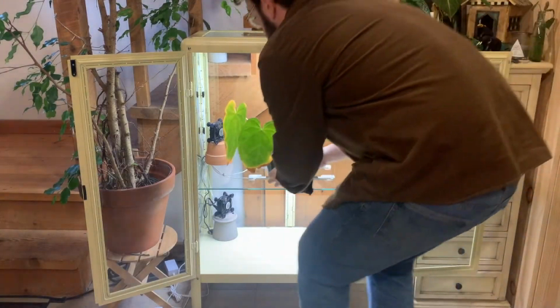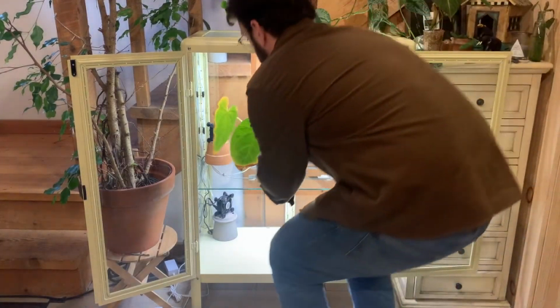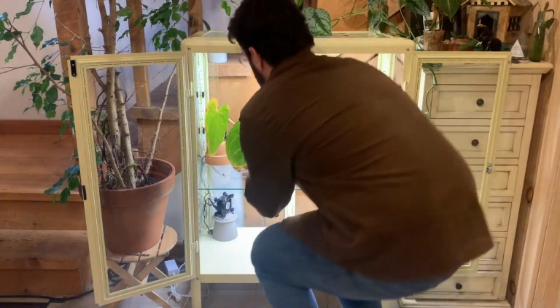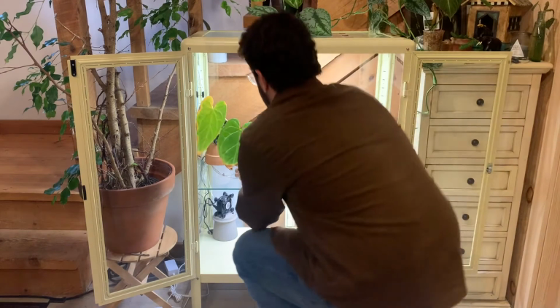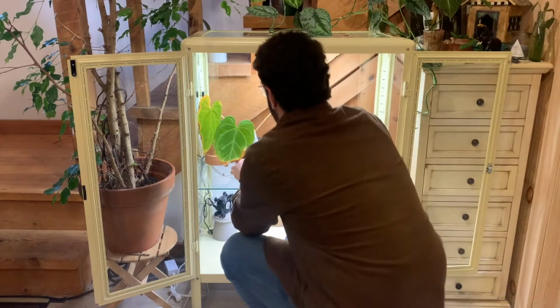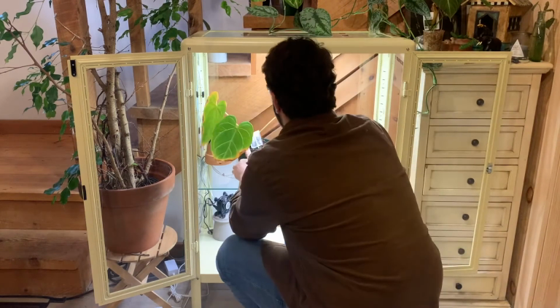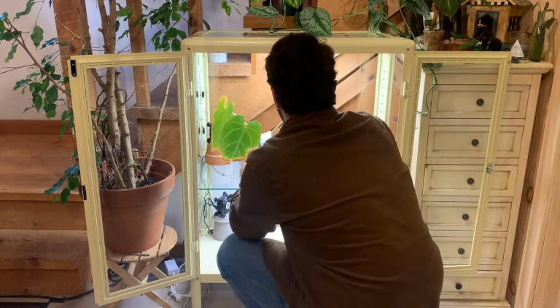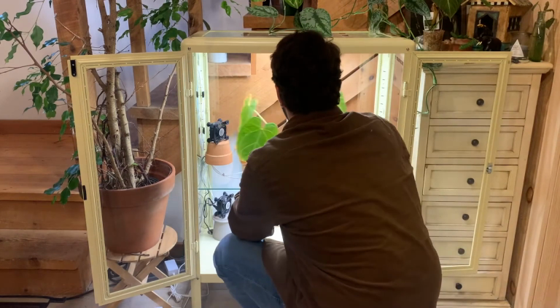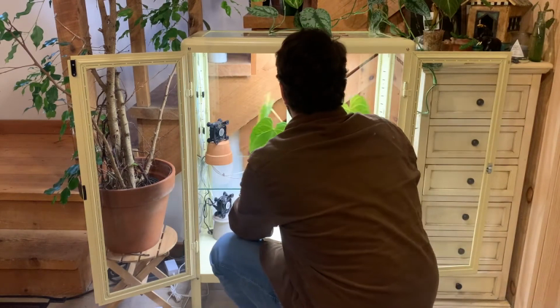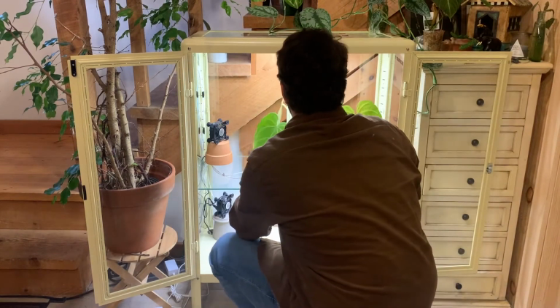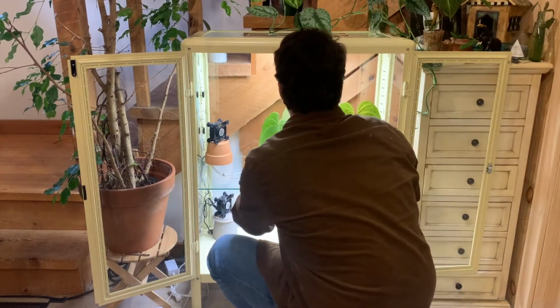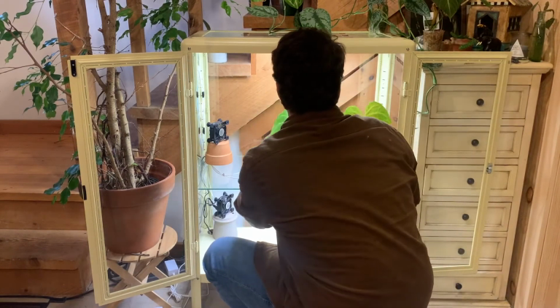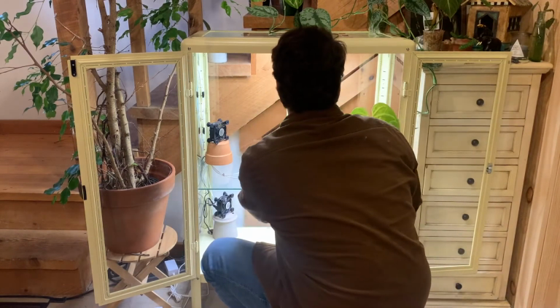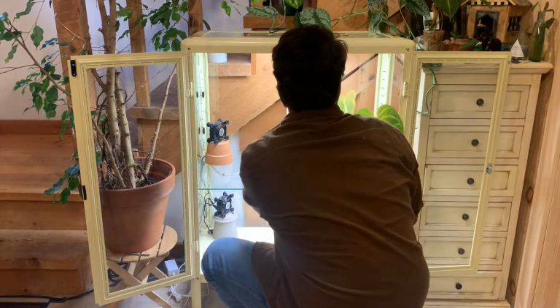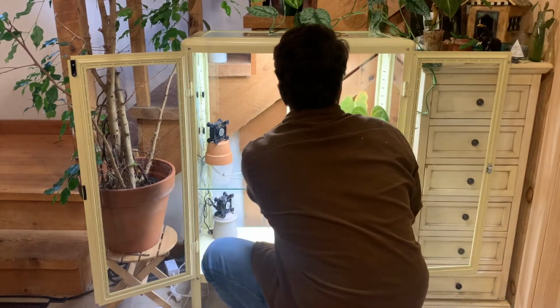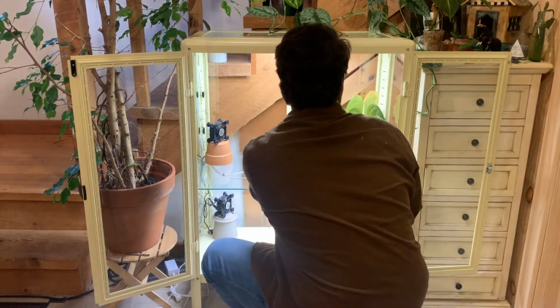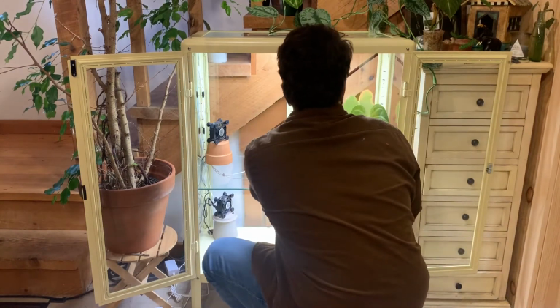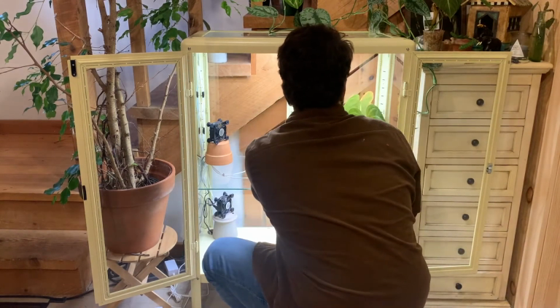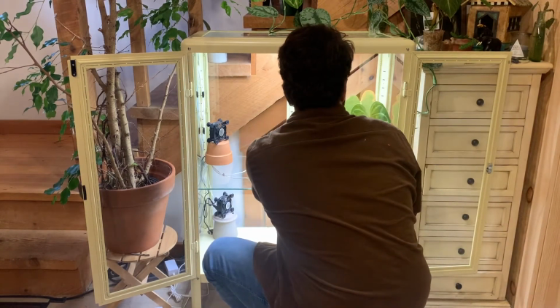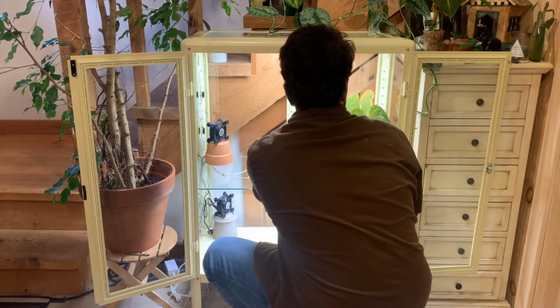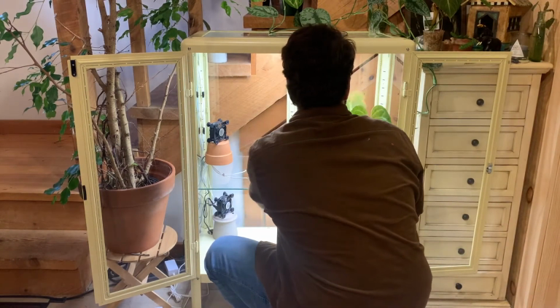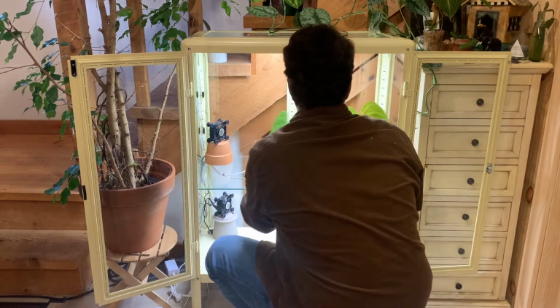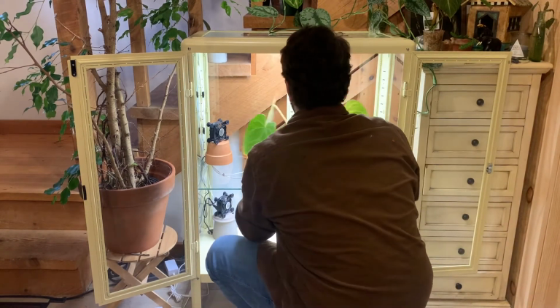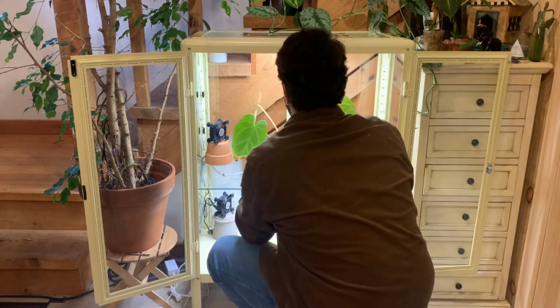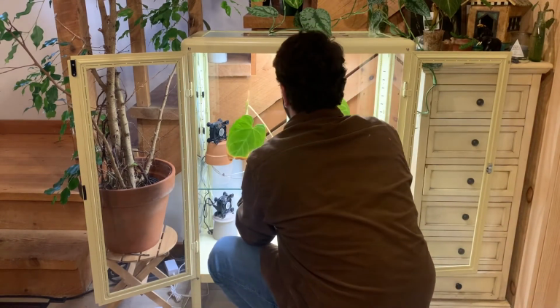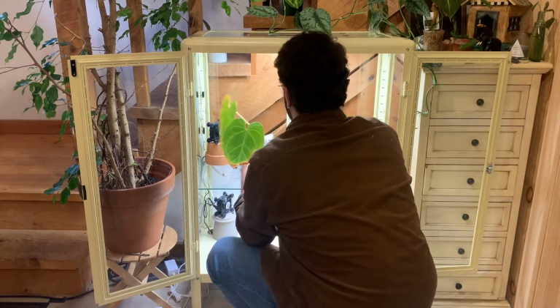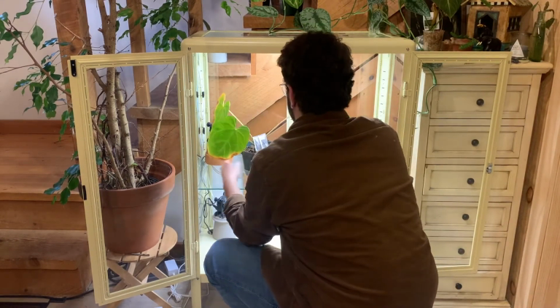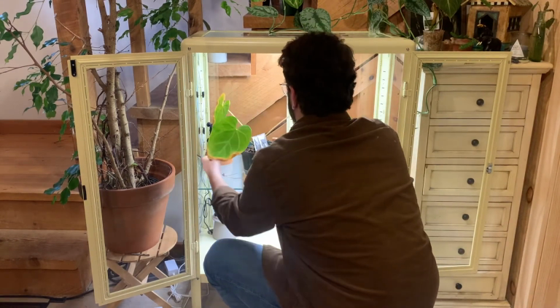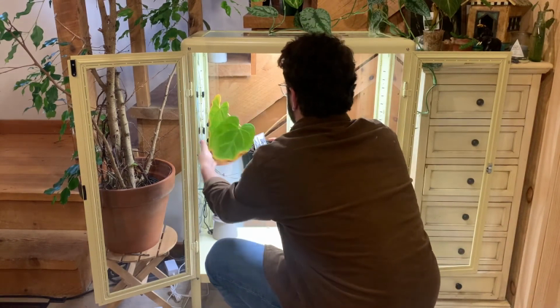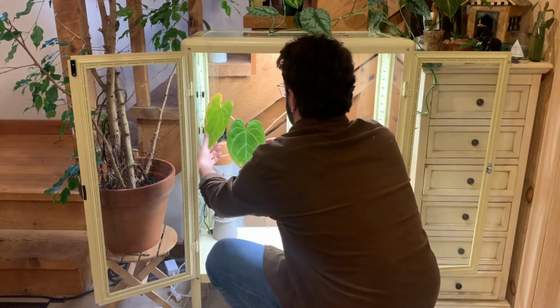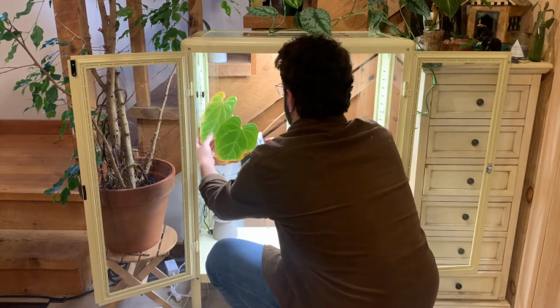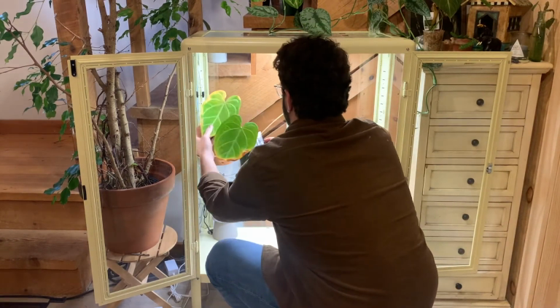Now that our timer is installed and our lights and fans are plugged in, we can start to put plants in the cabinet.